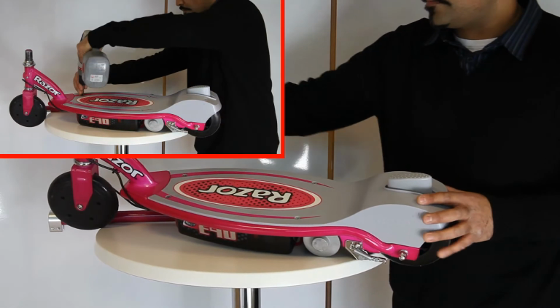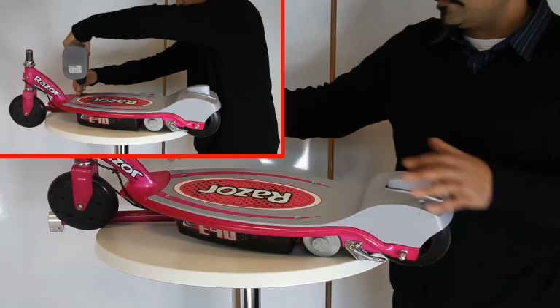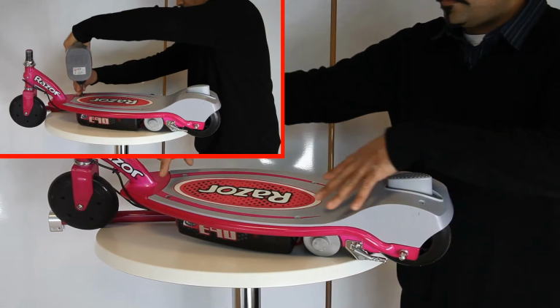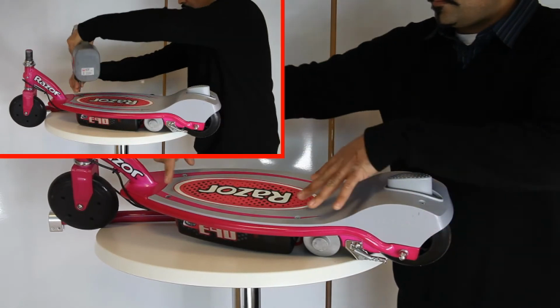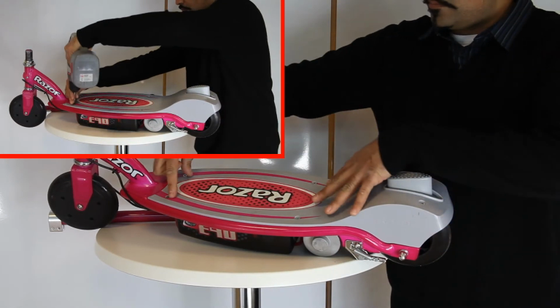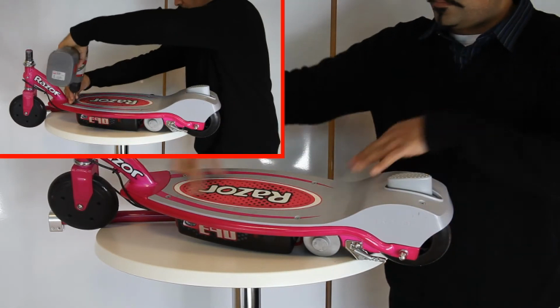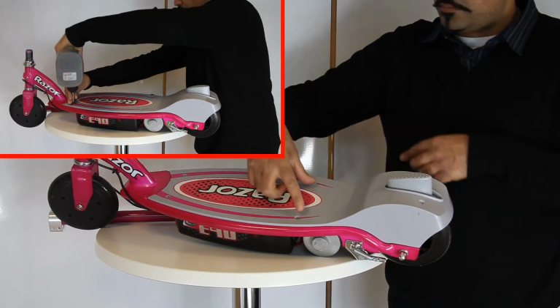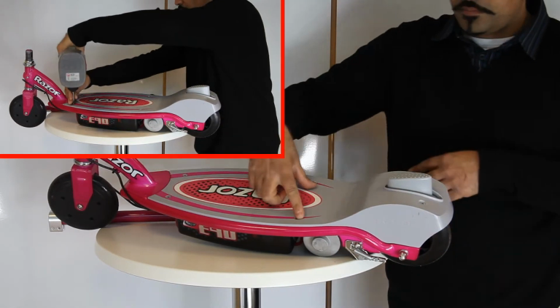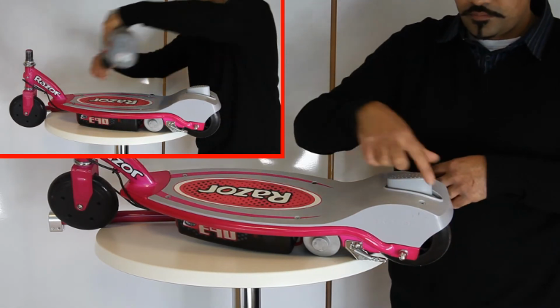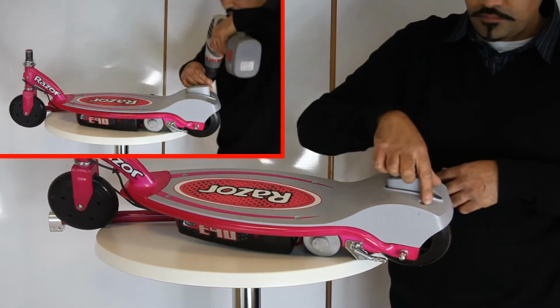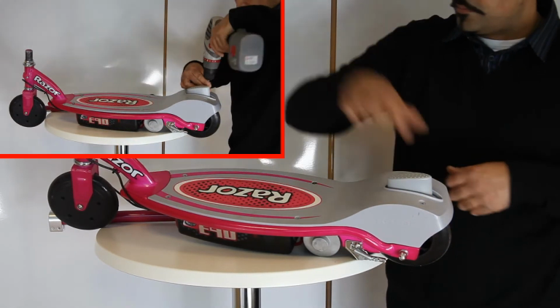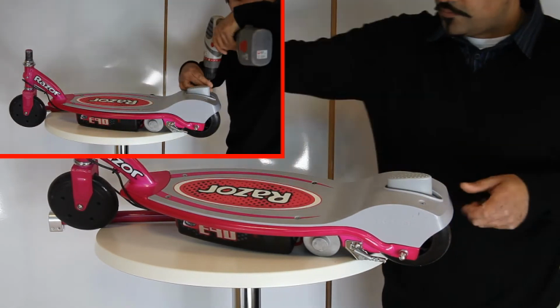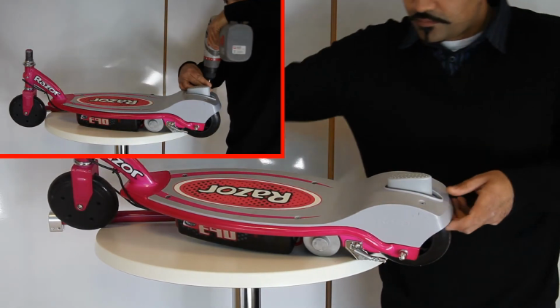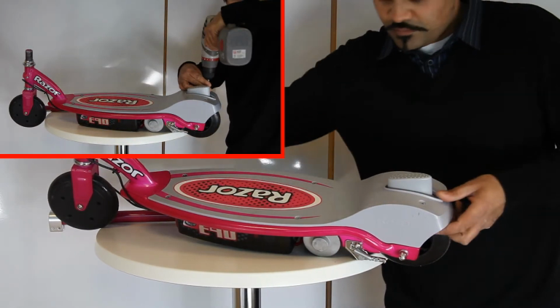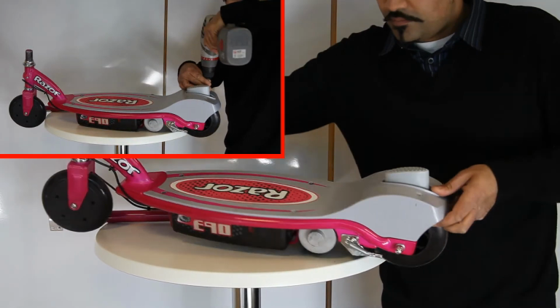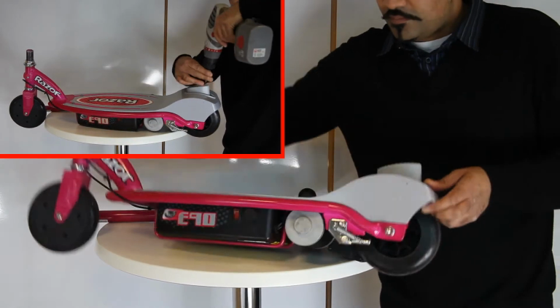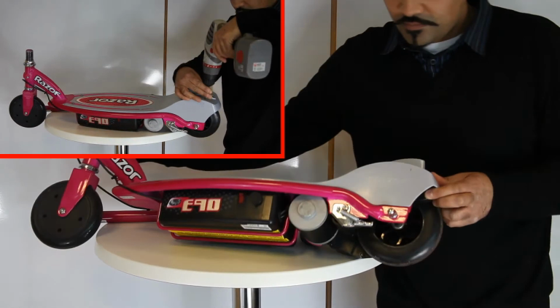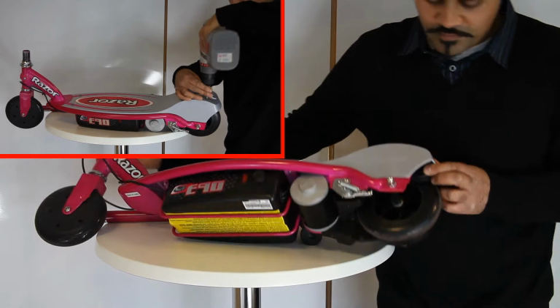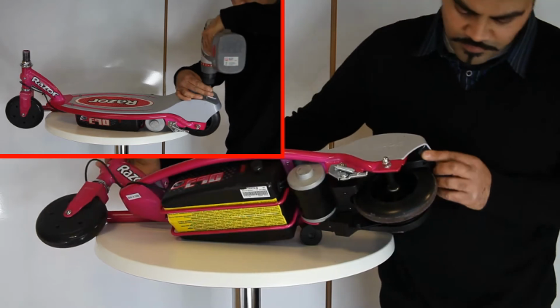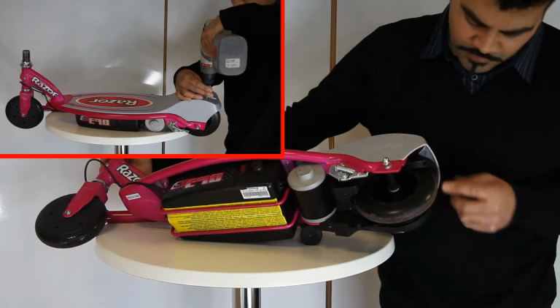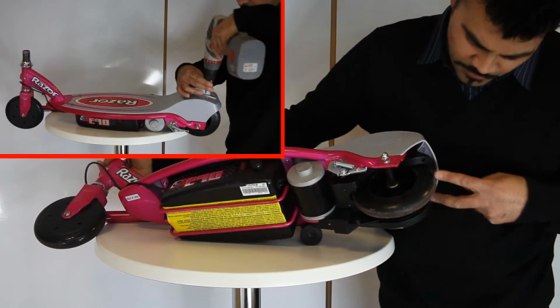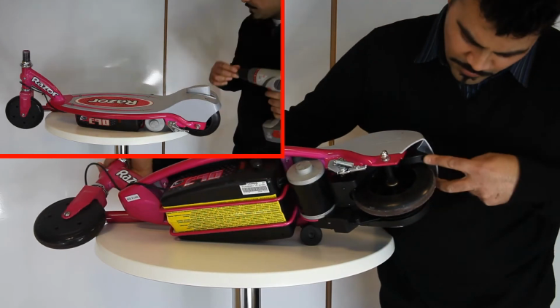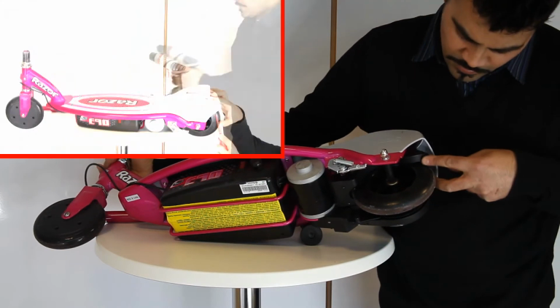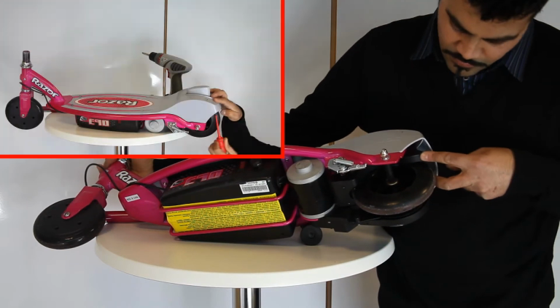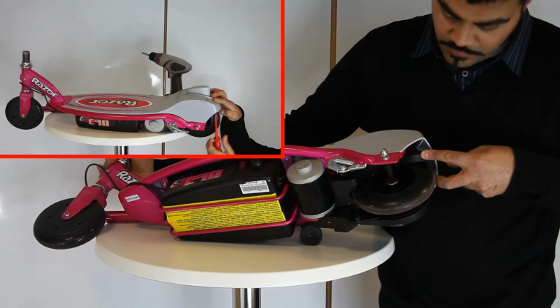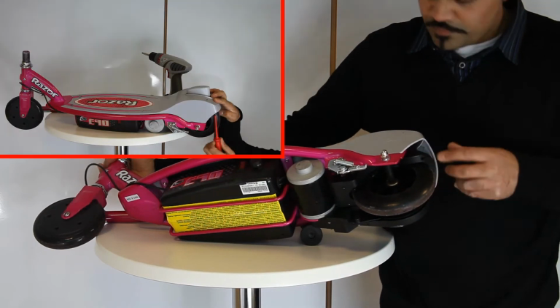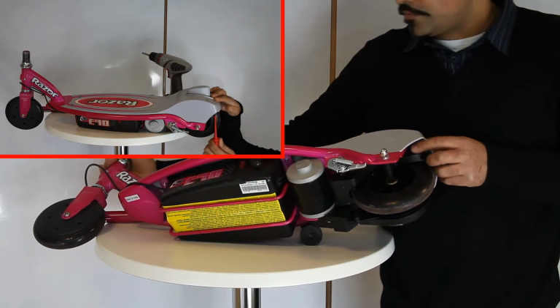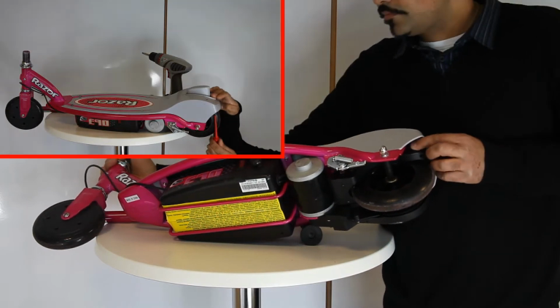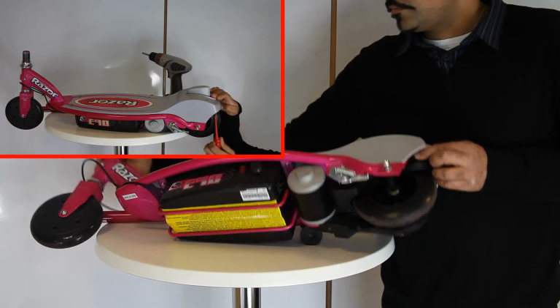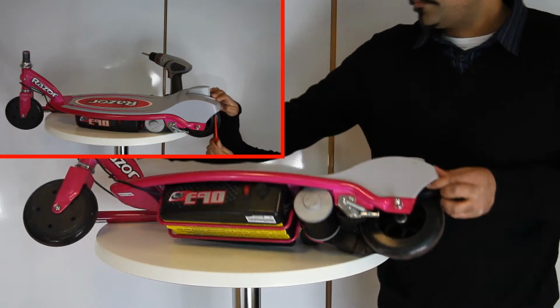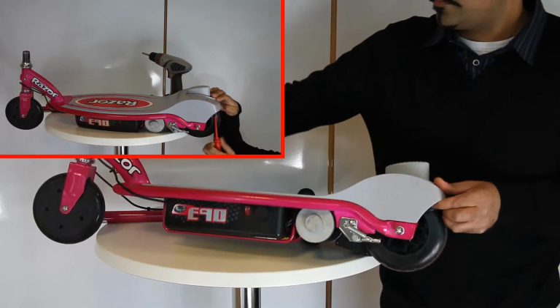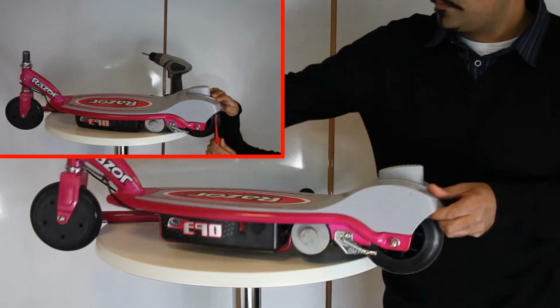To access it you need to remove the six screws on top and the two black screws by the rear wheel.